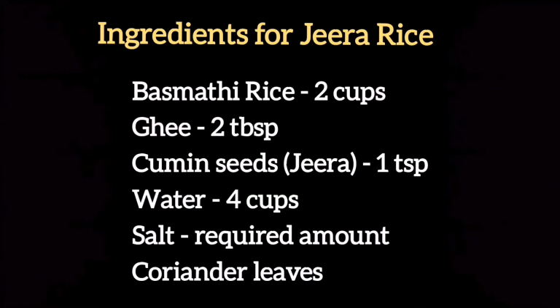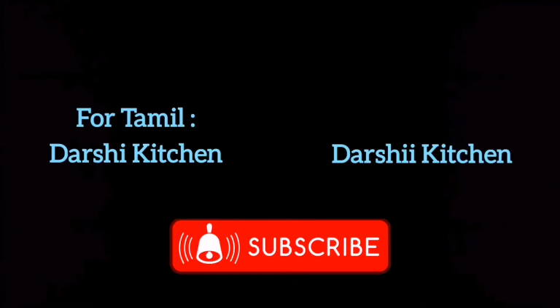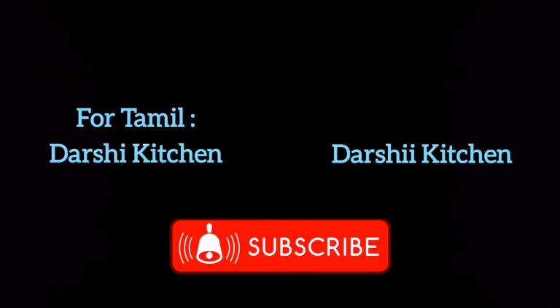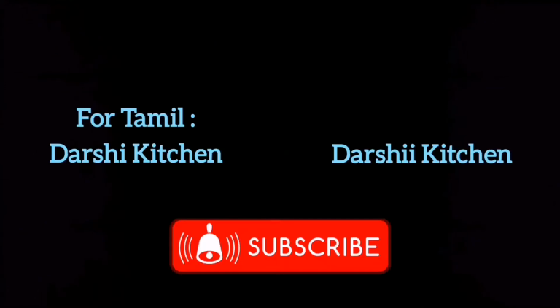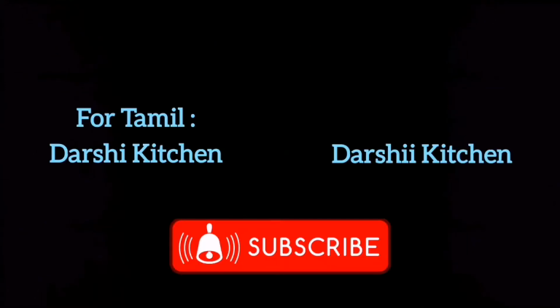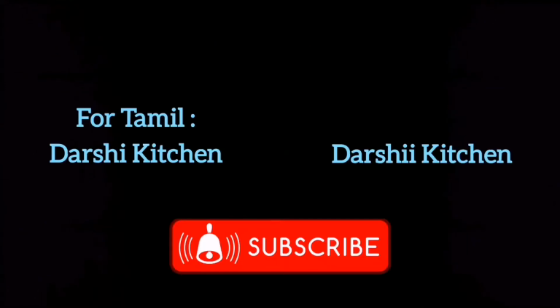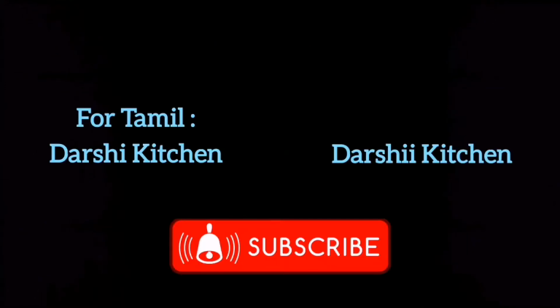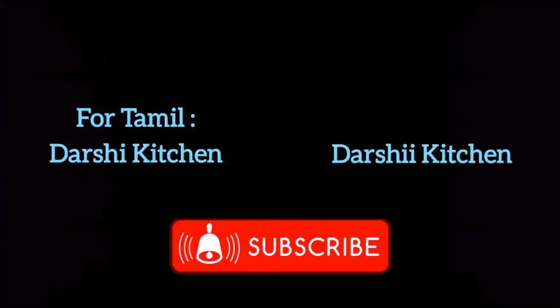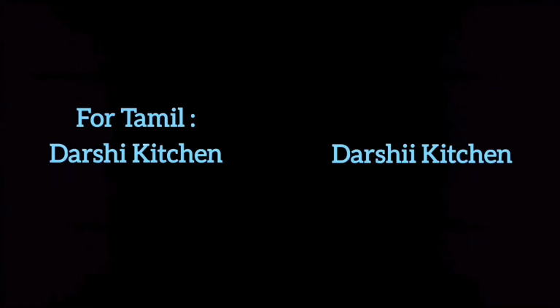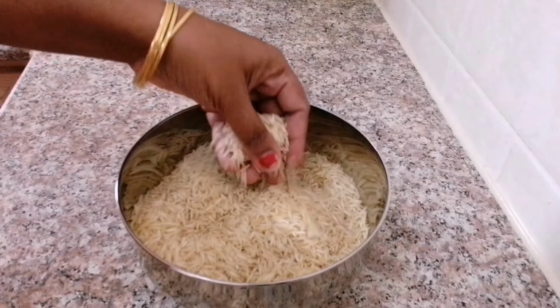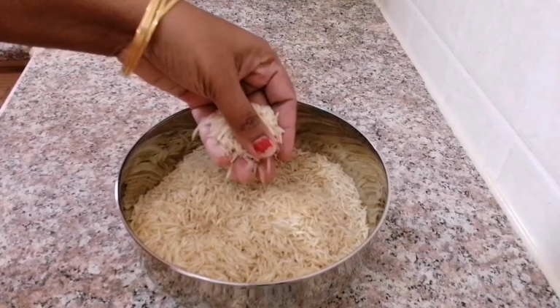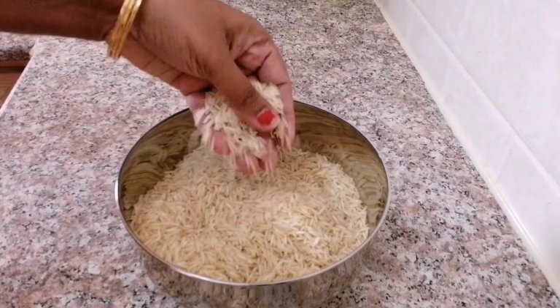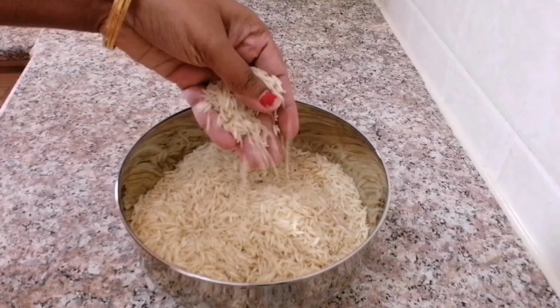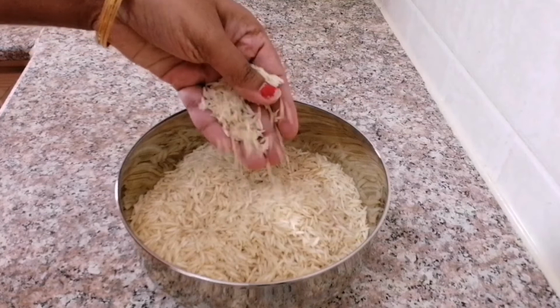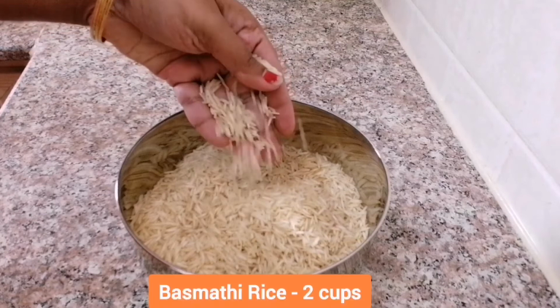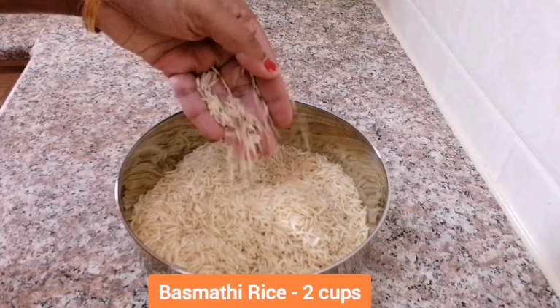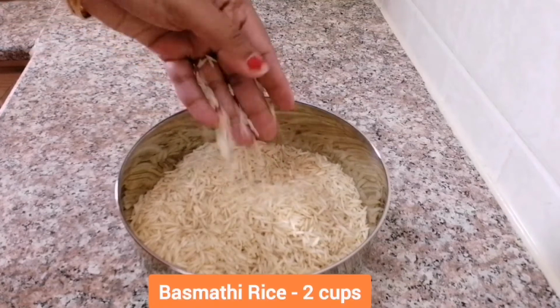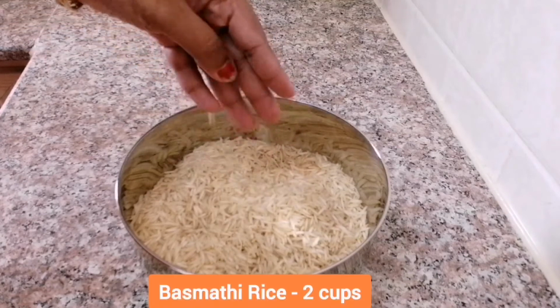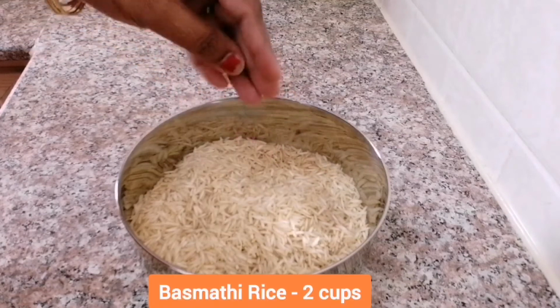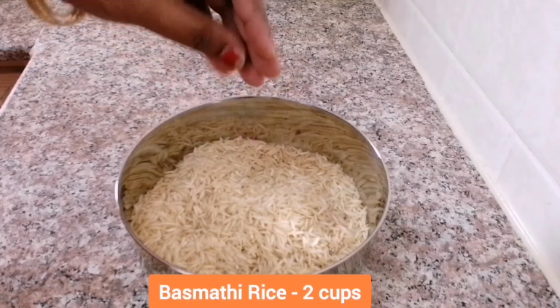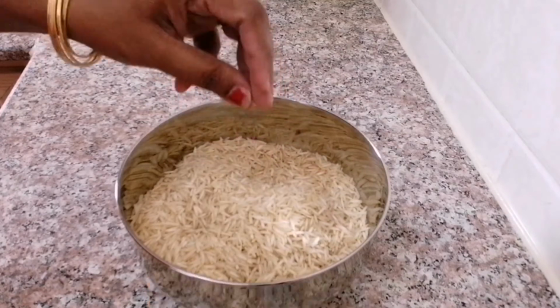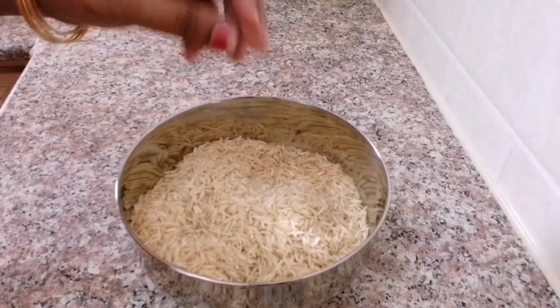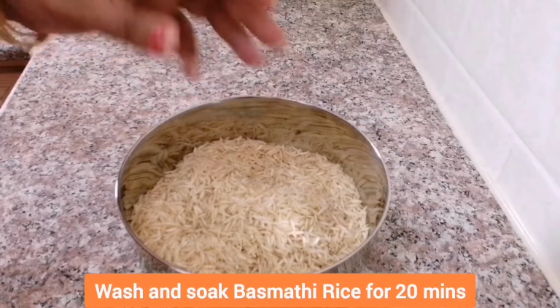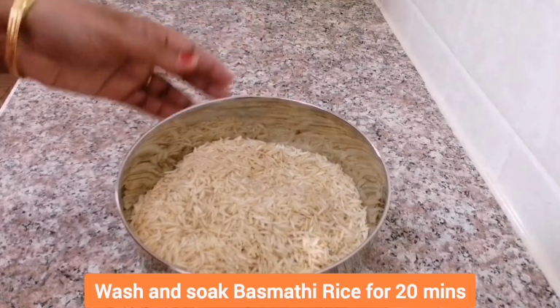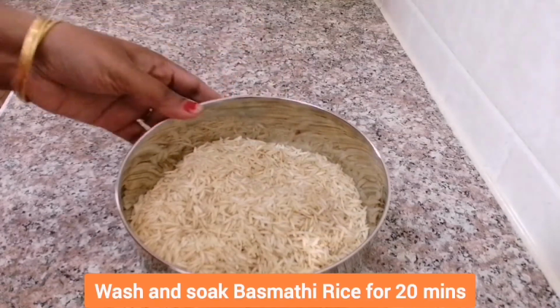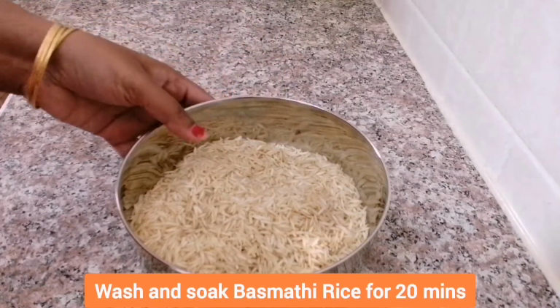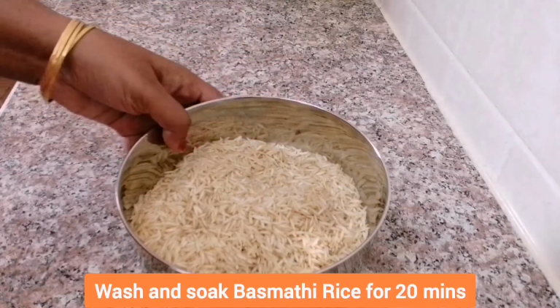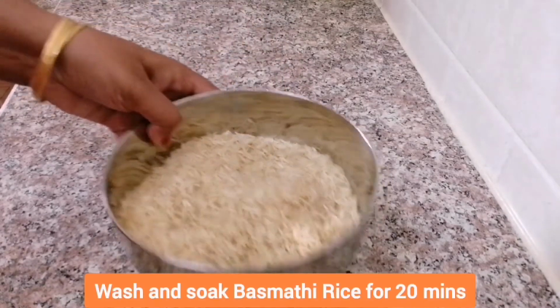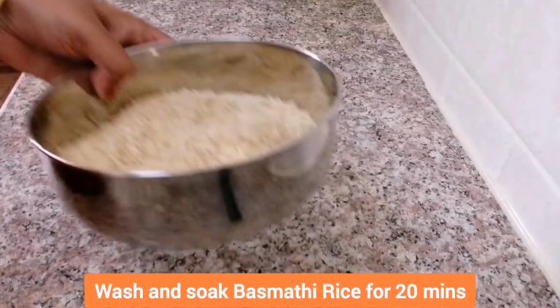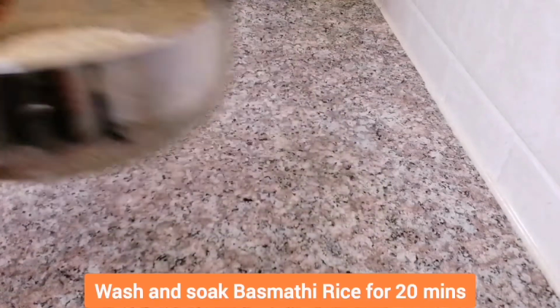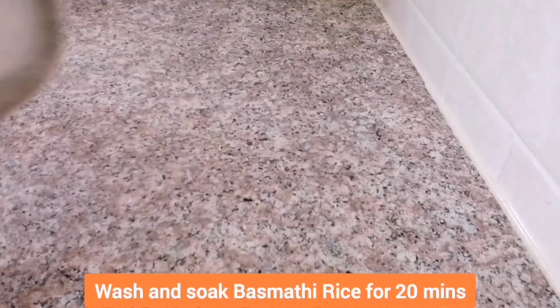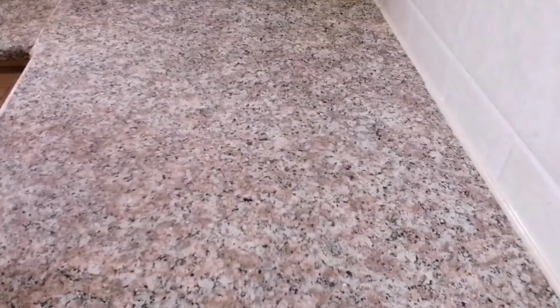I gave ingredients for that, just go through that. Soak 2 cups of basmati rice for 20 minutes.